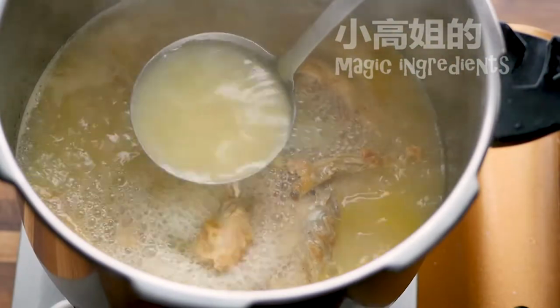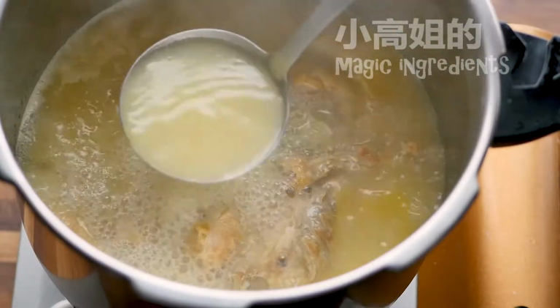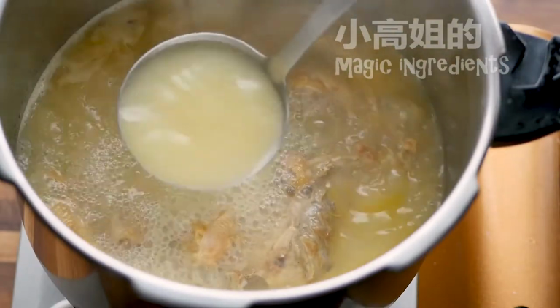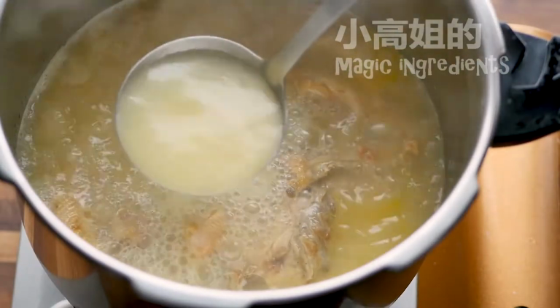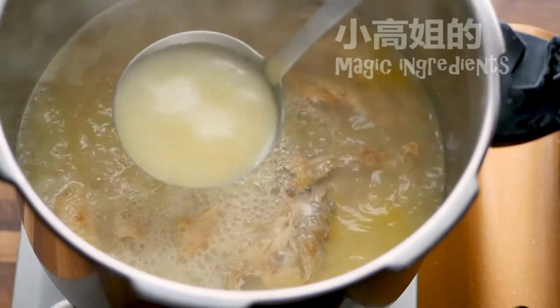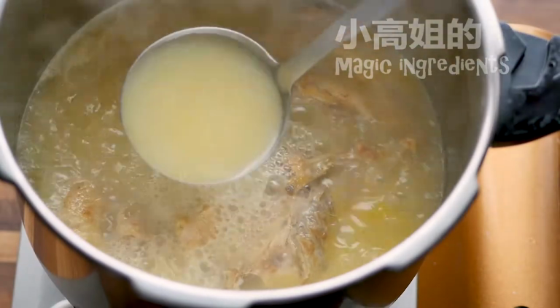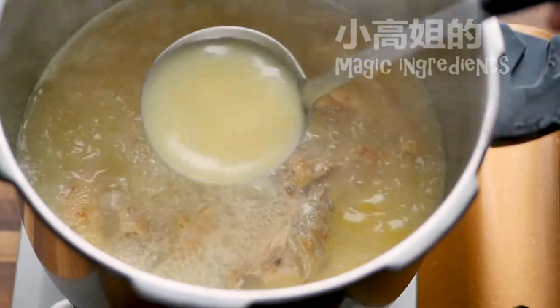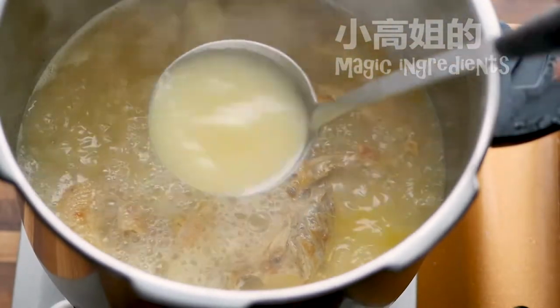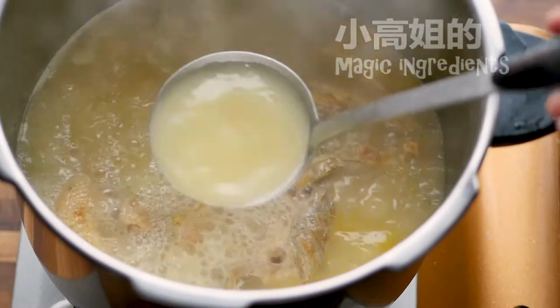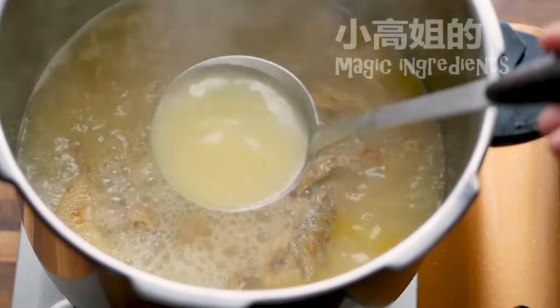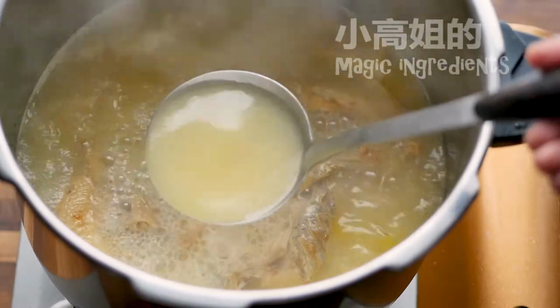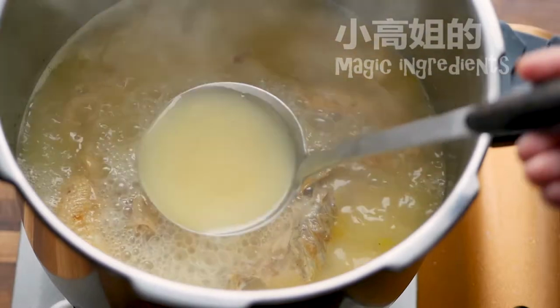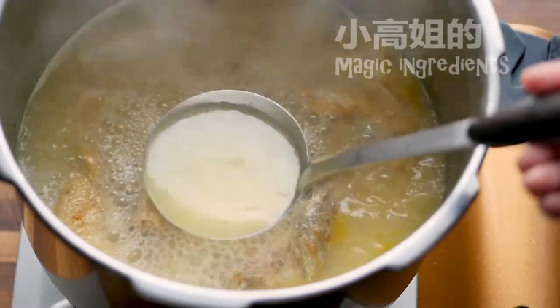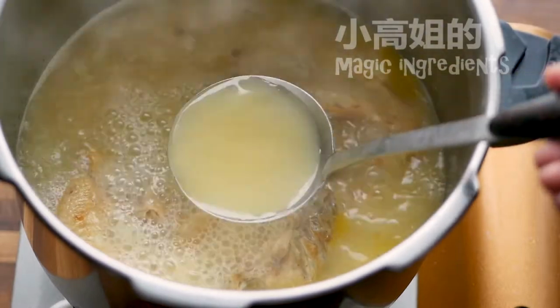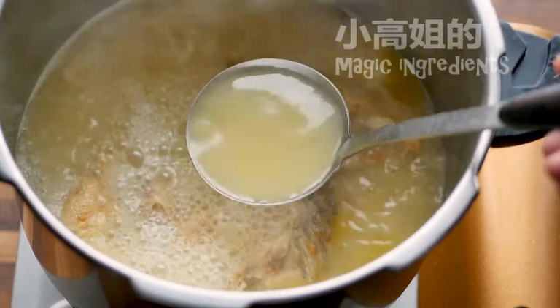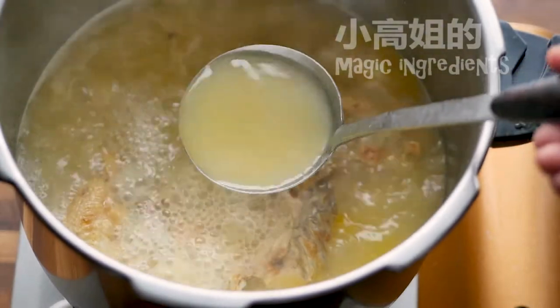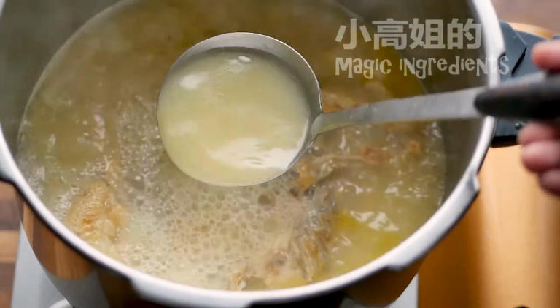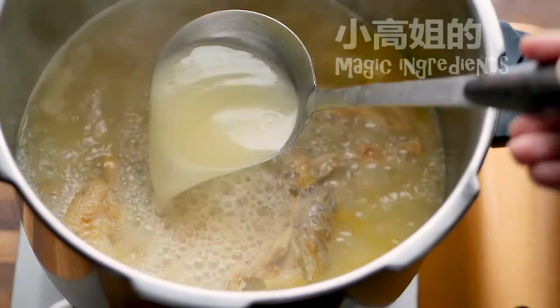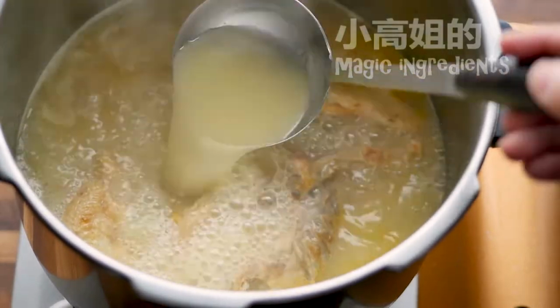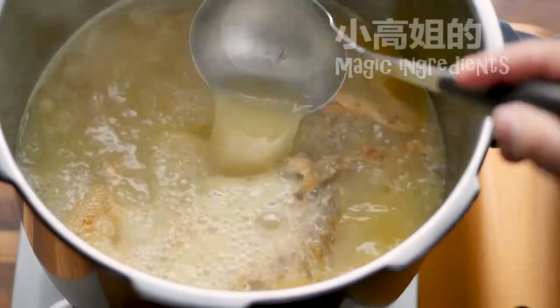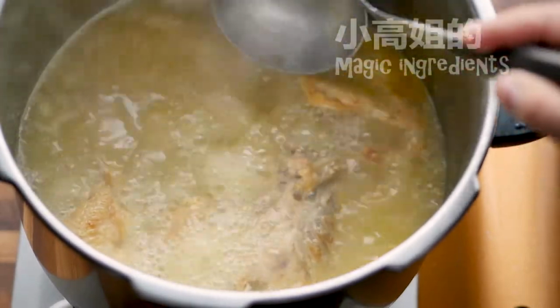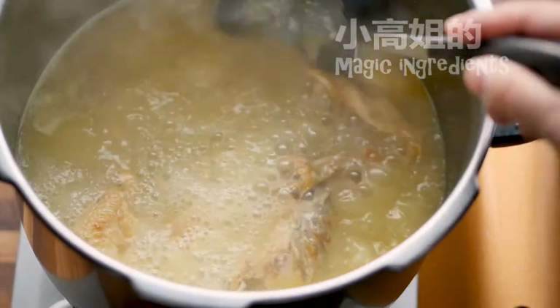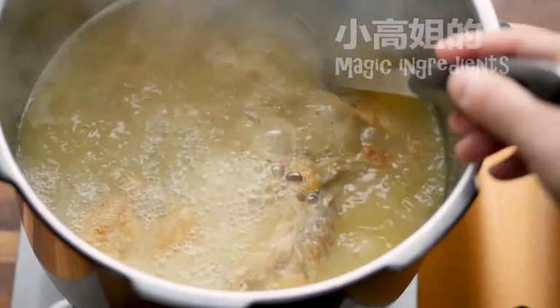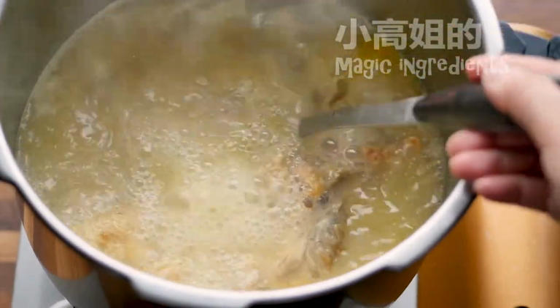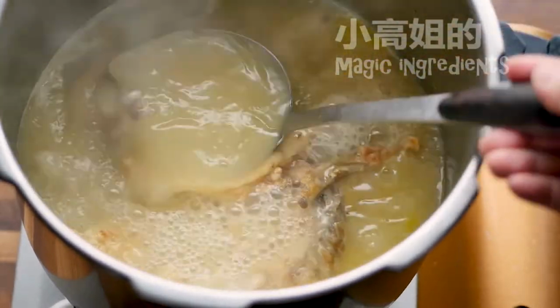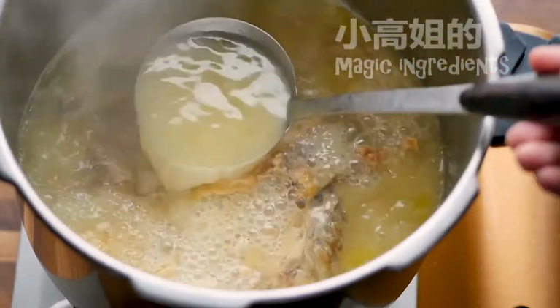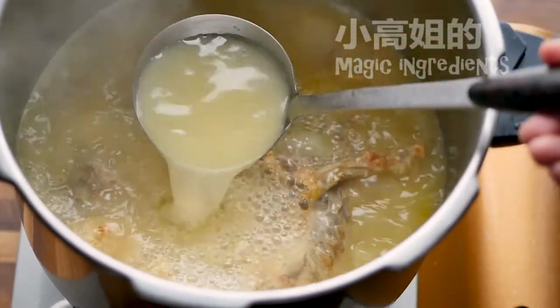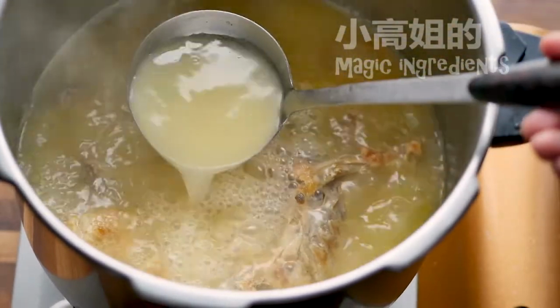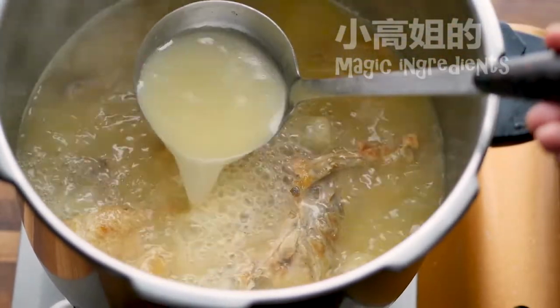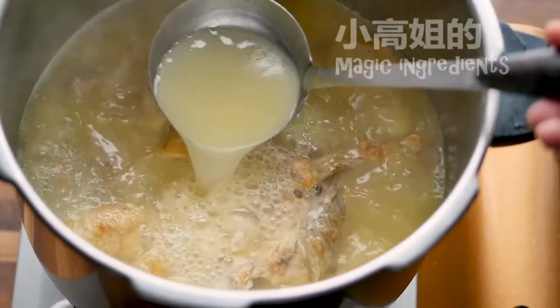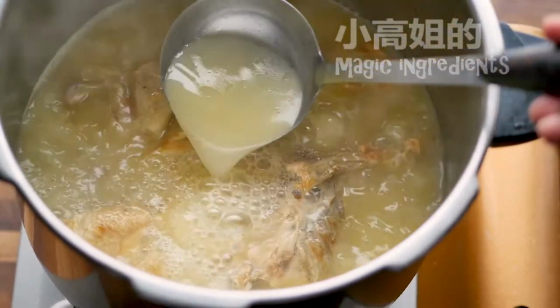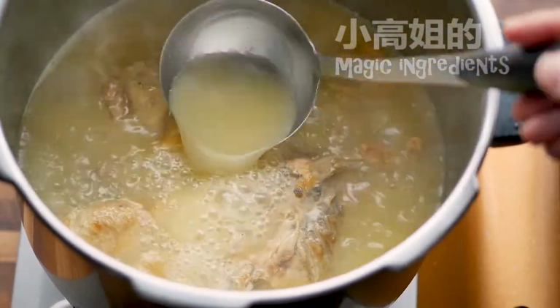Two methods — you can choose either one of them. But I prefer less fat for wonton soup.